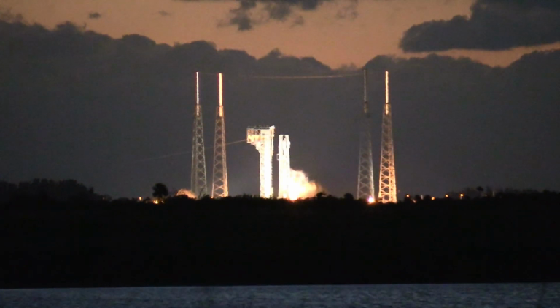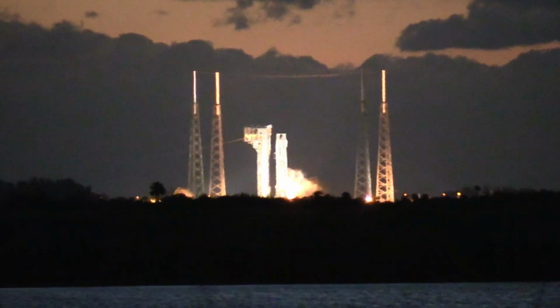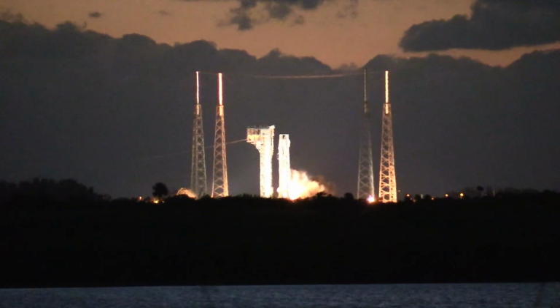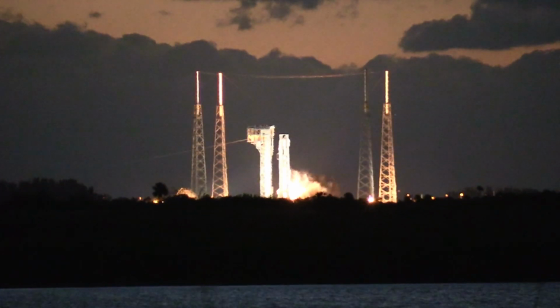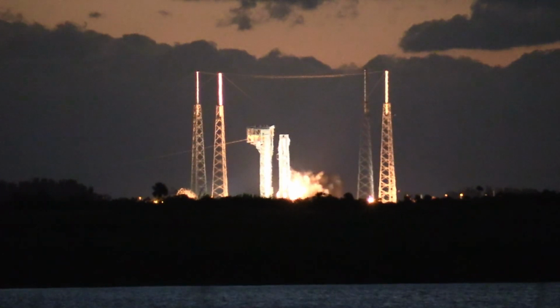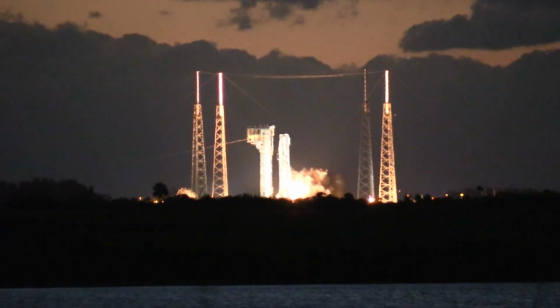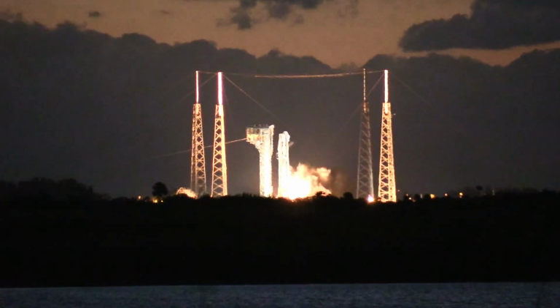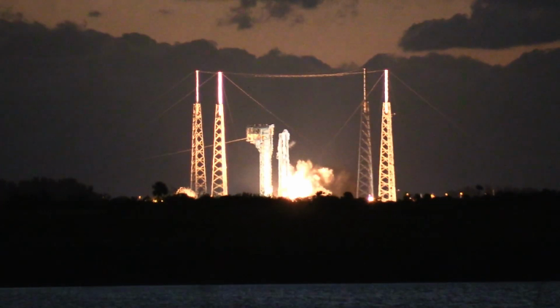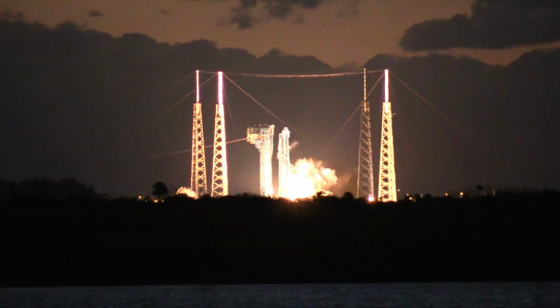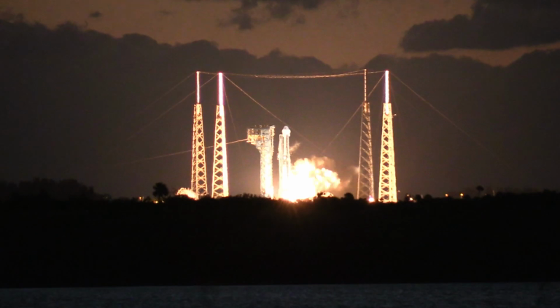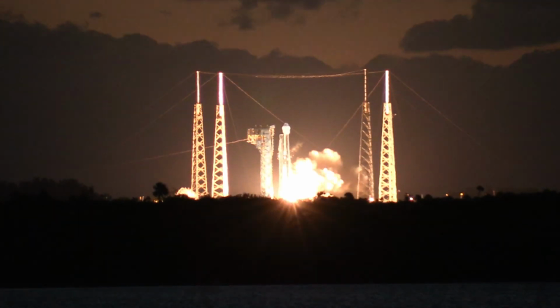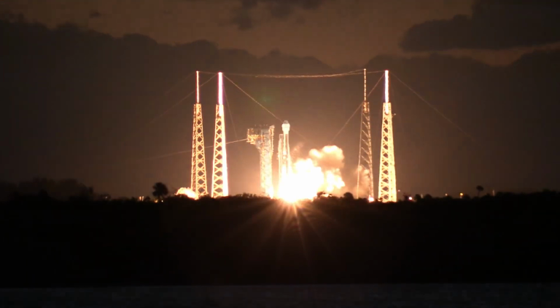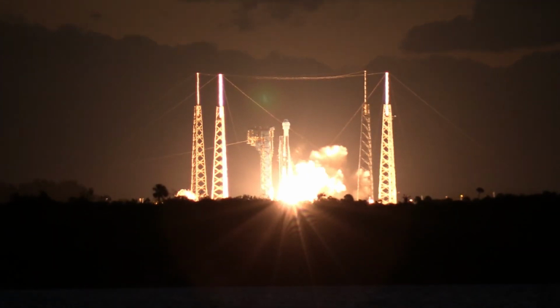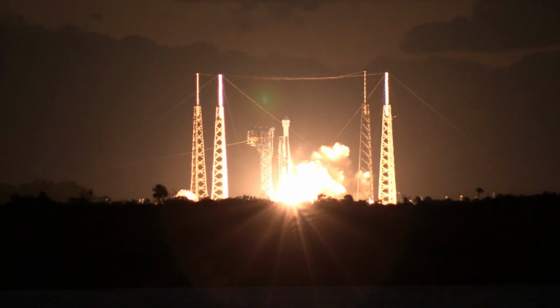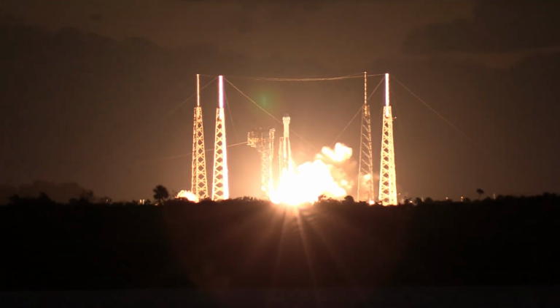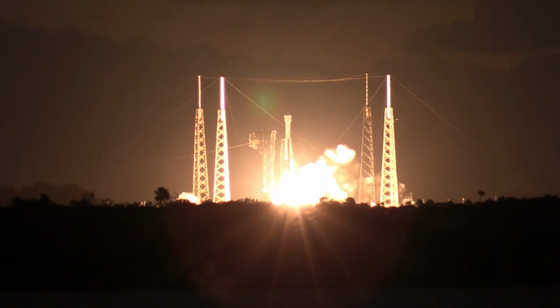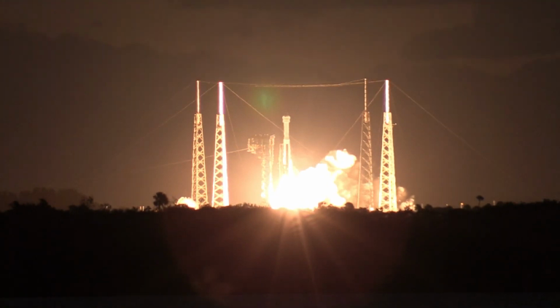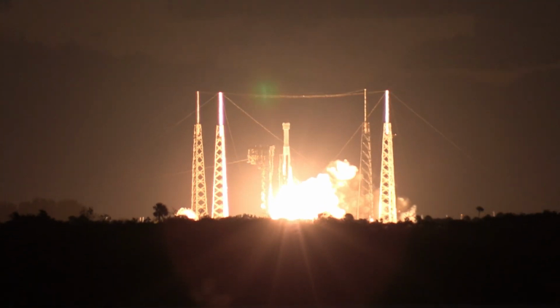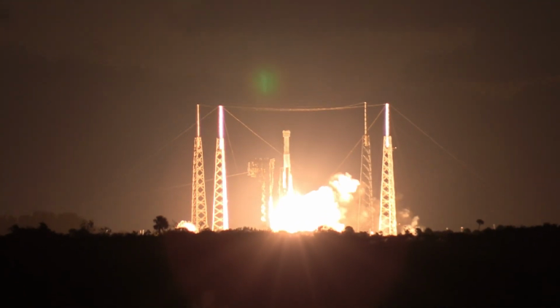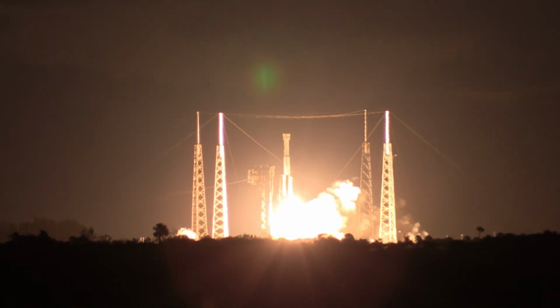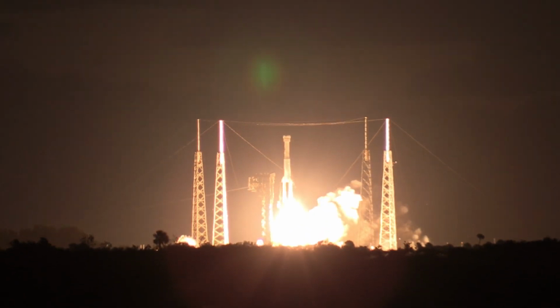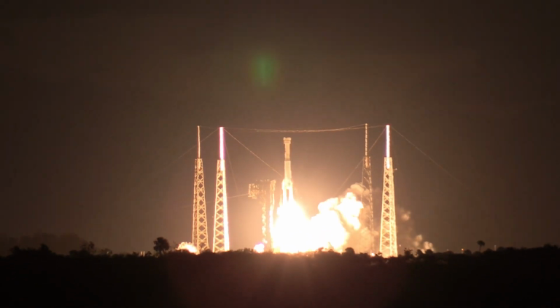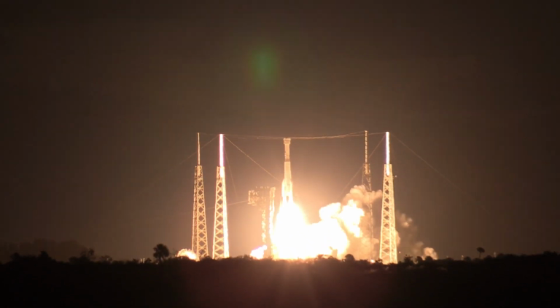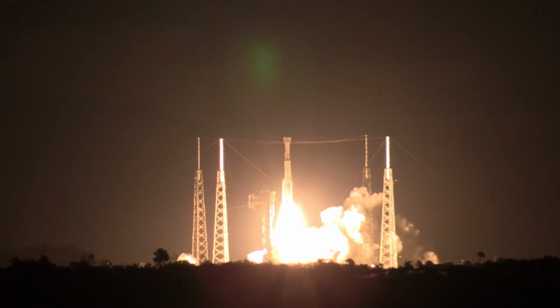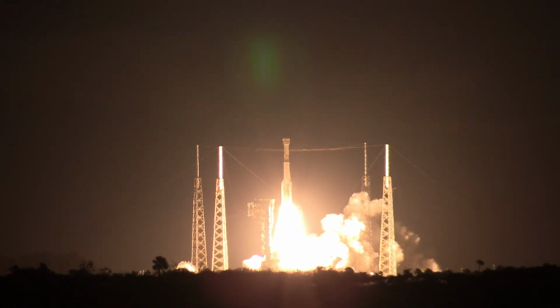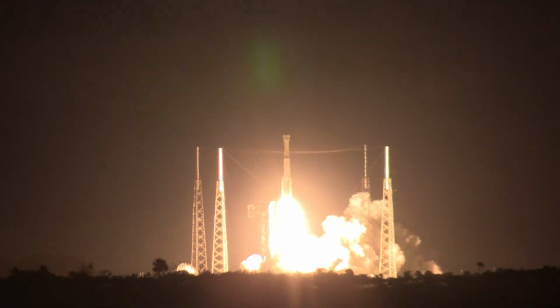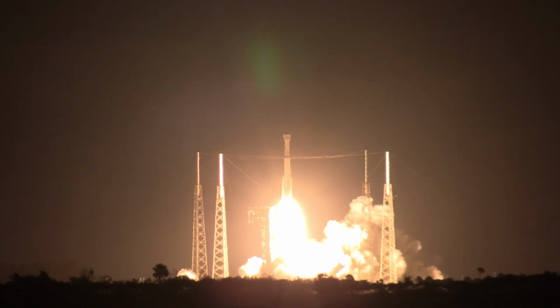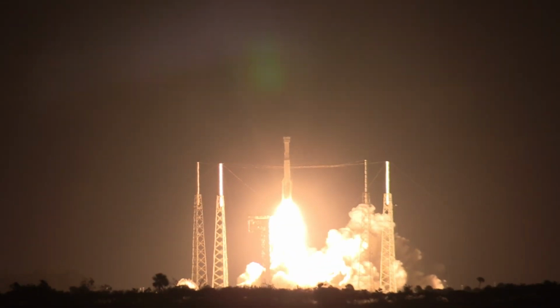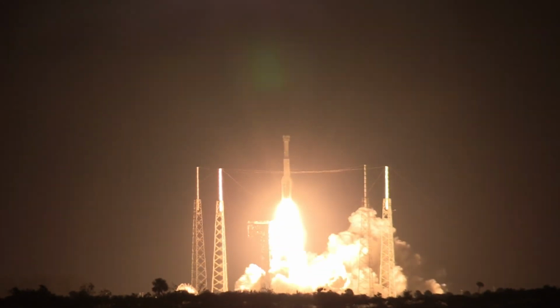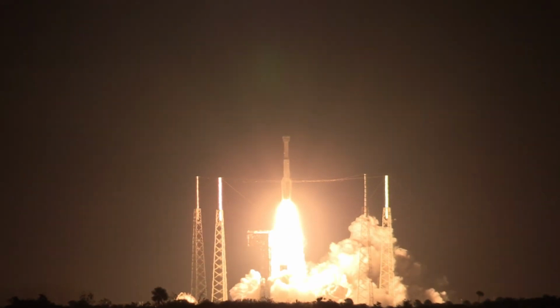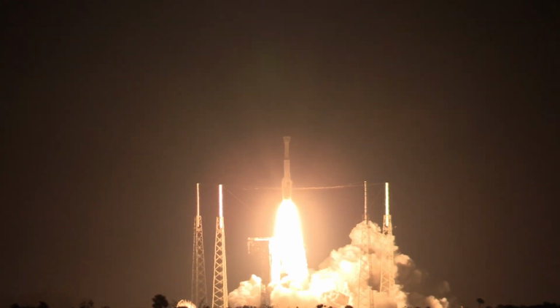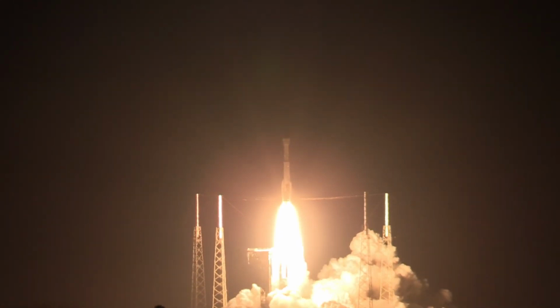Go Starliner. Engine at full throttle — woohoo! We've cleared the tower.